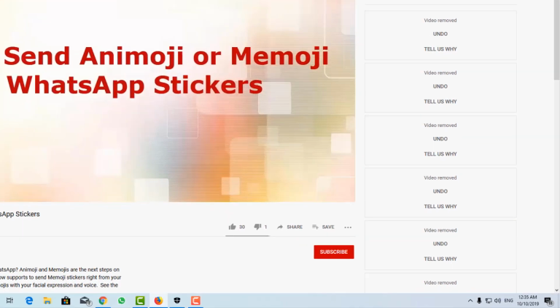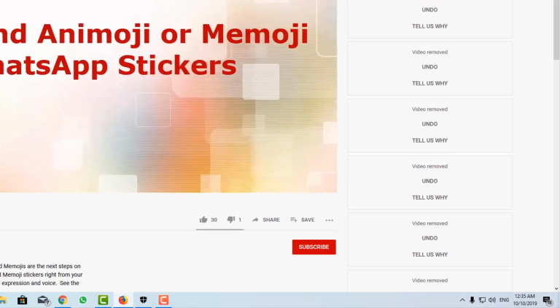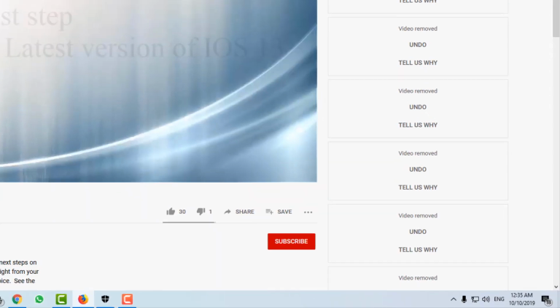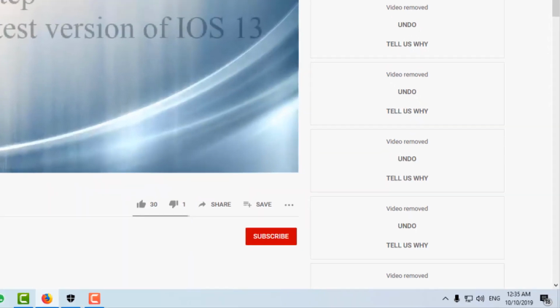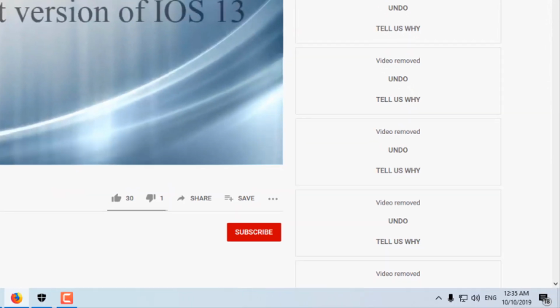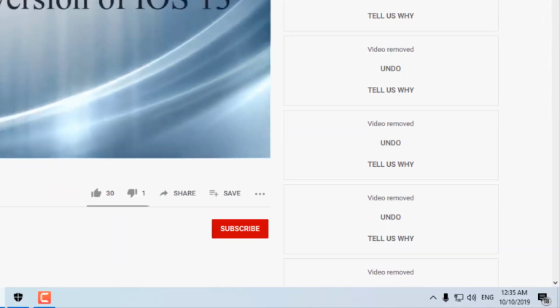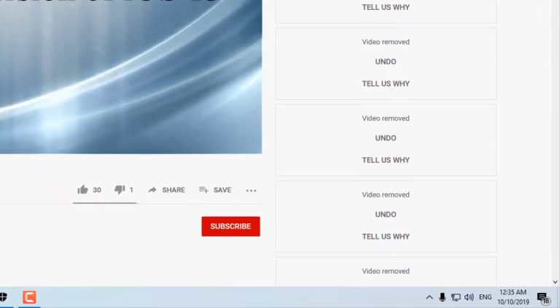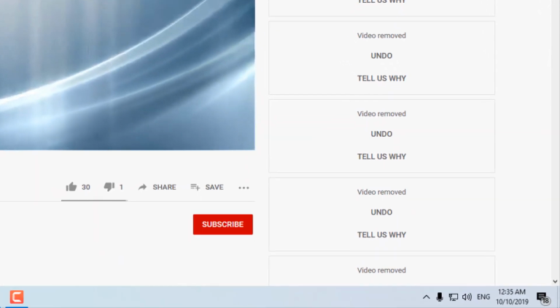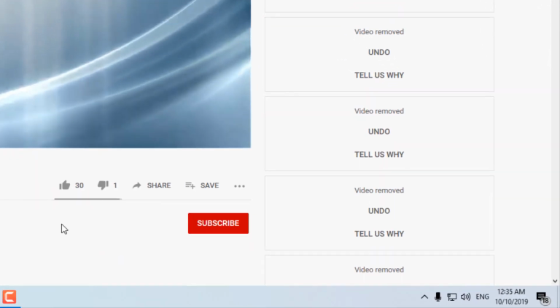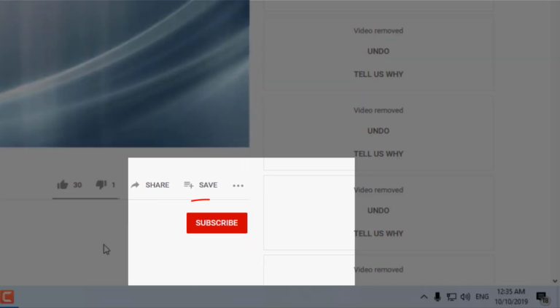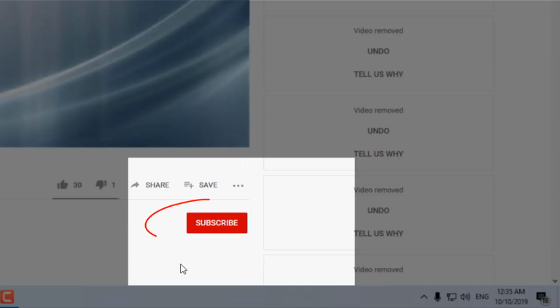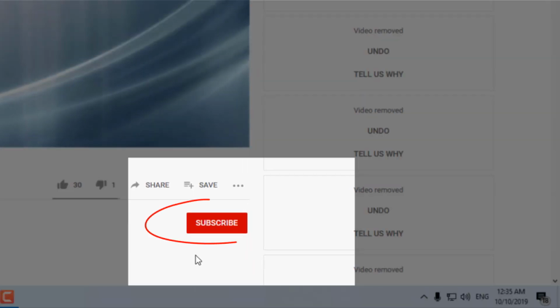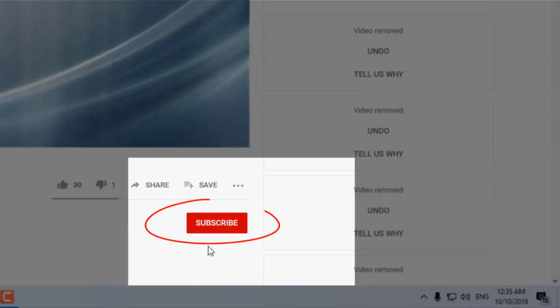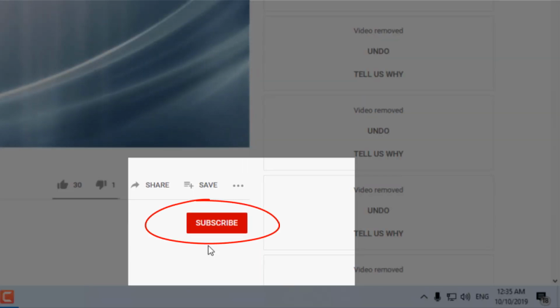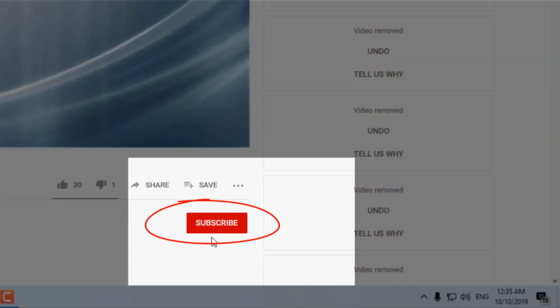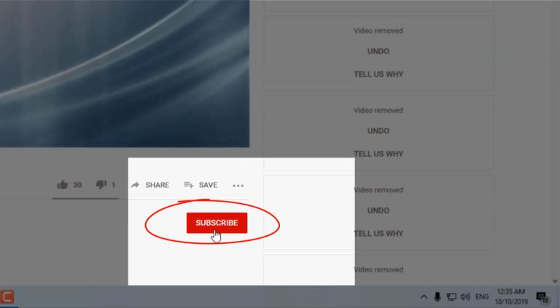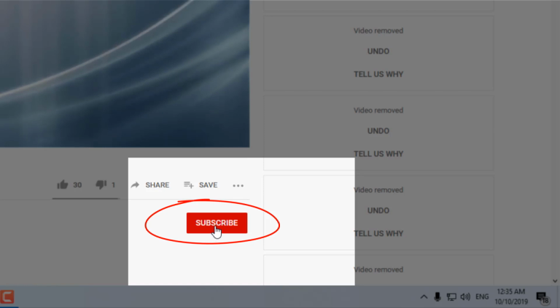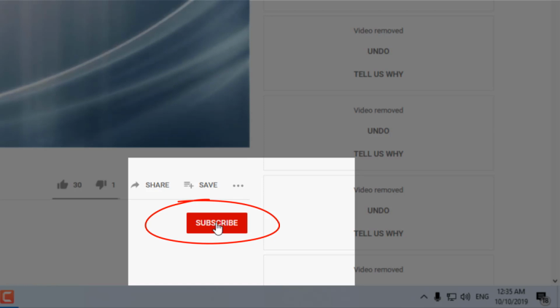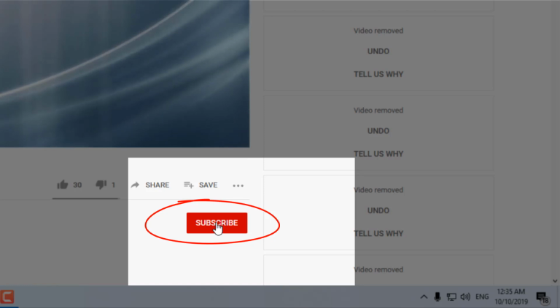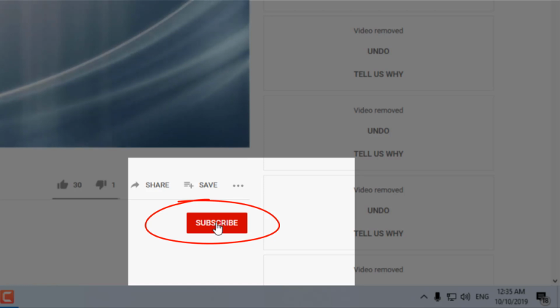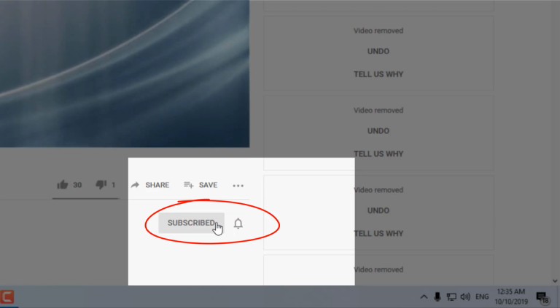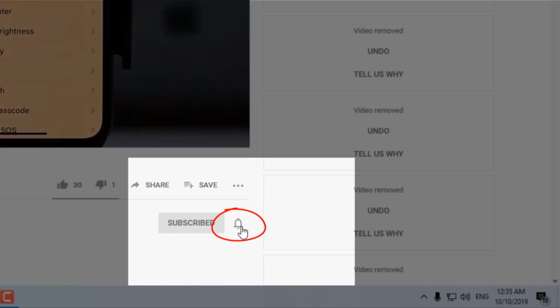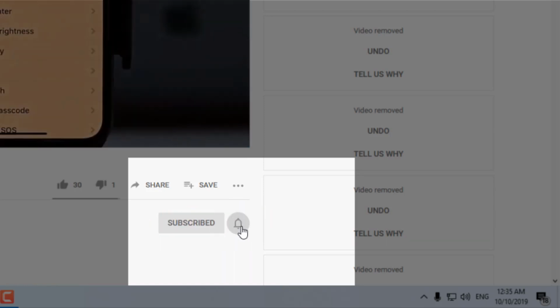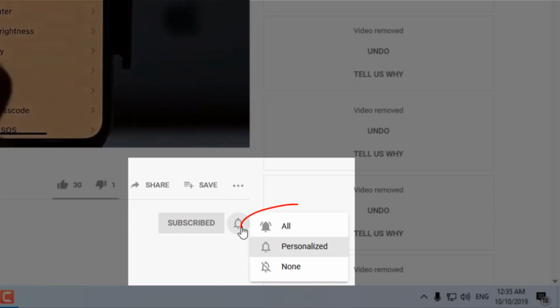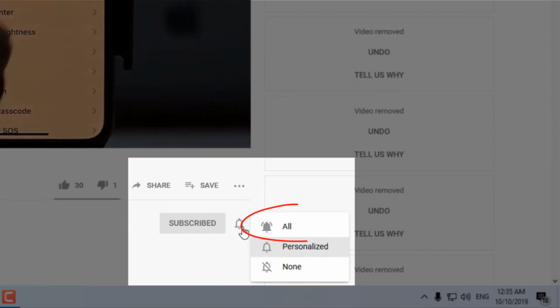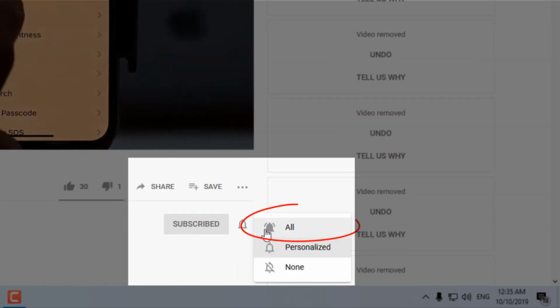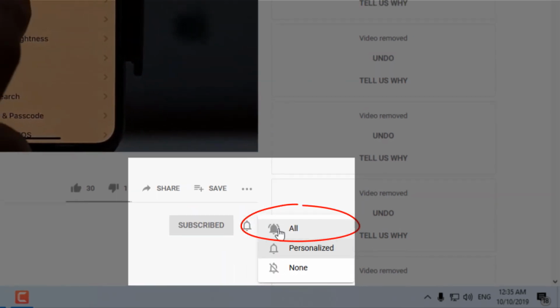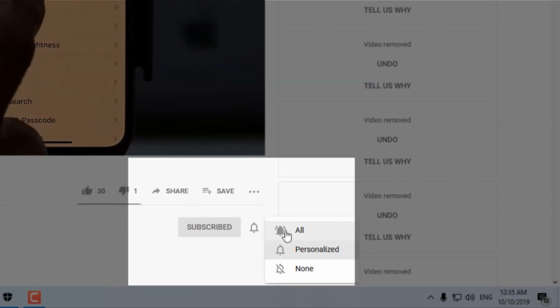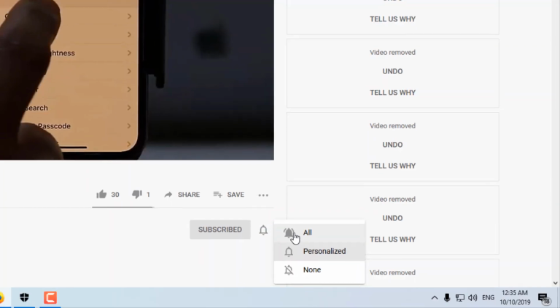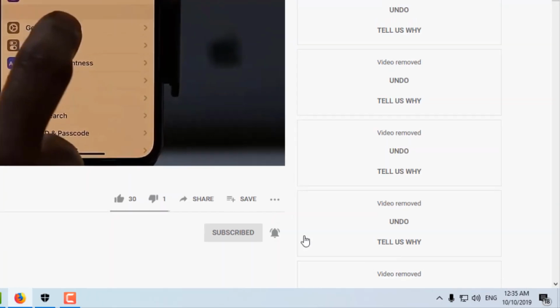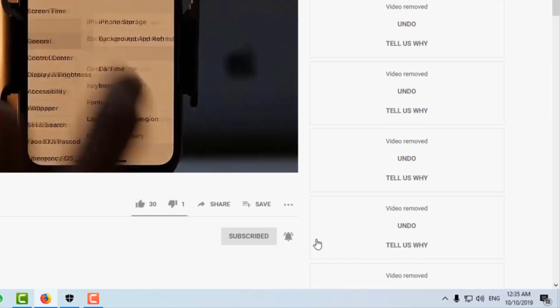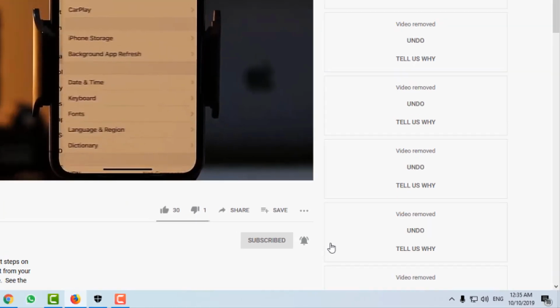Do check out our other videos. Click on the subscribe button and the bell icon, and select all for more updates.